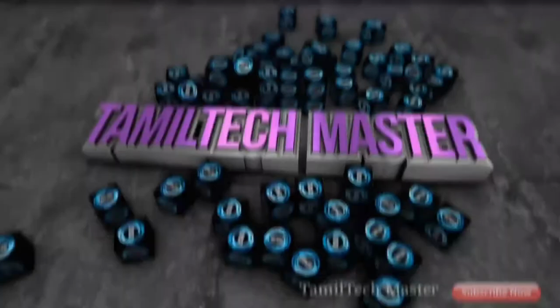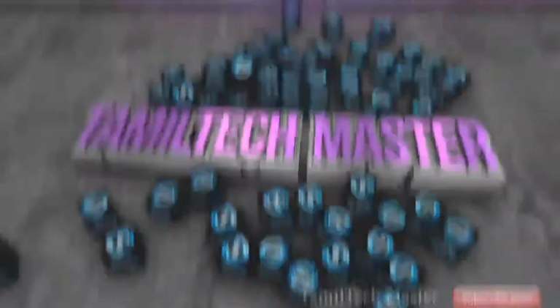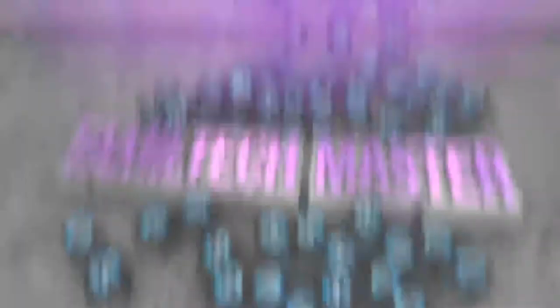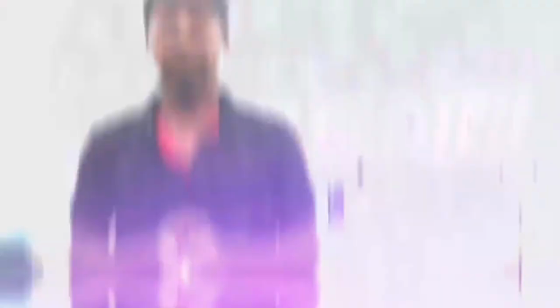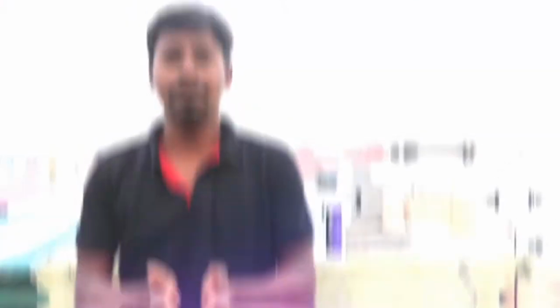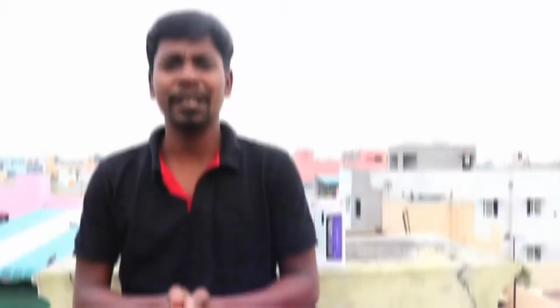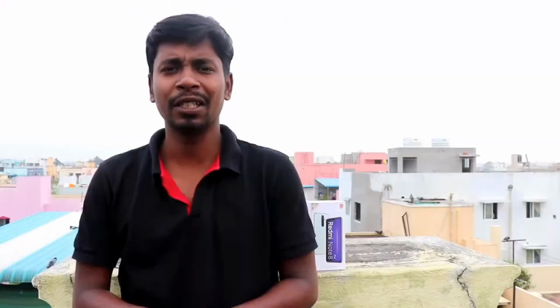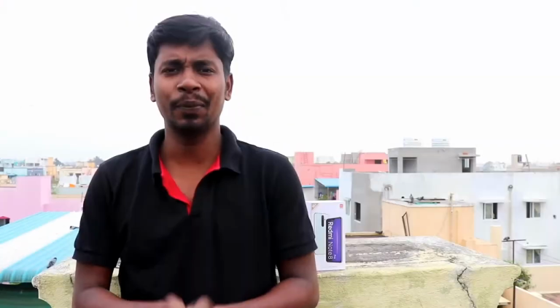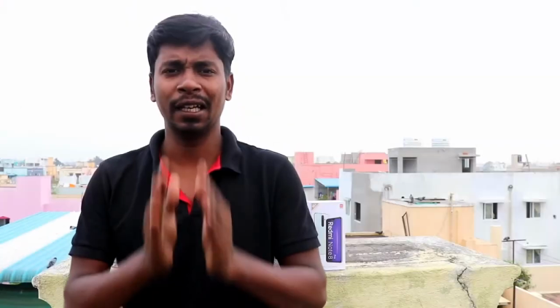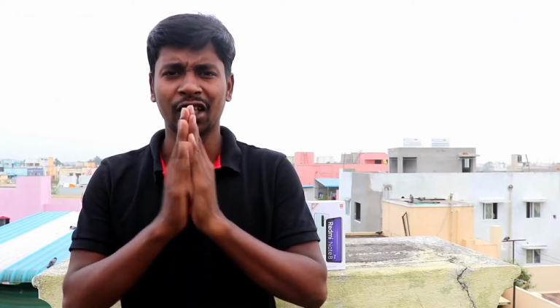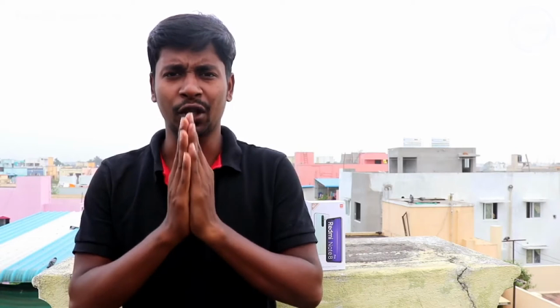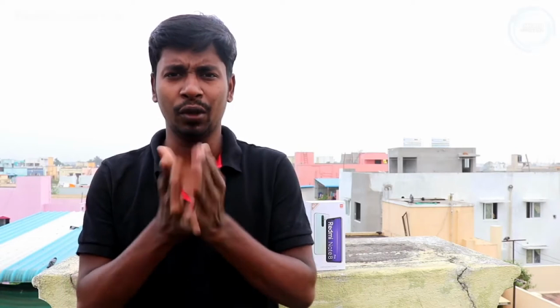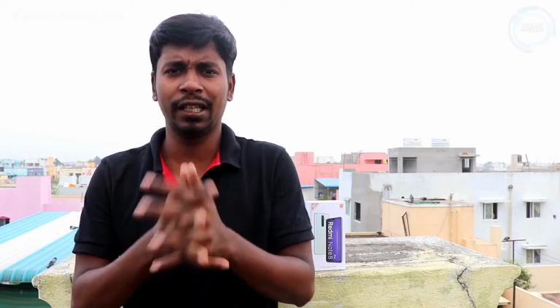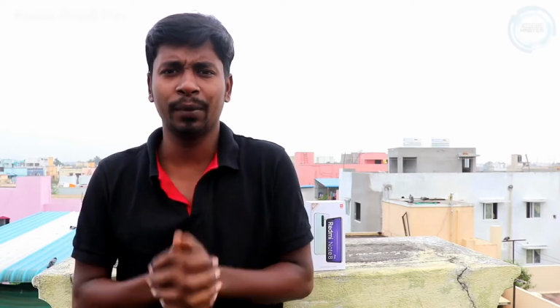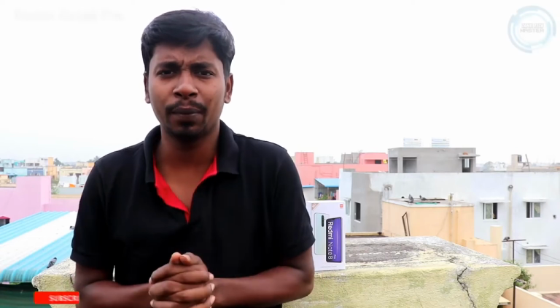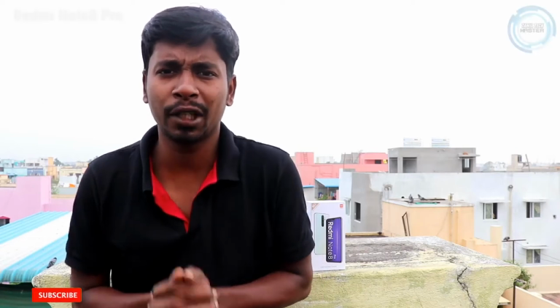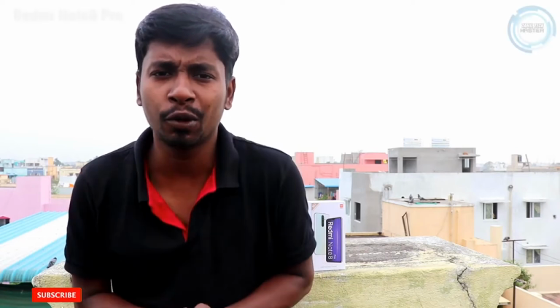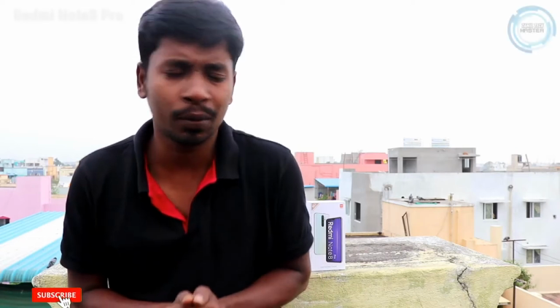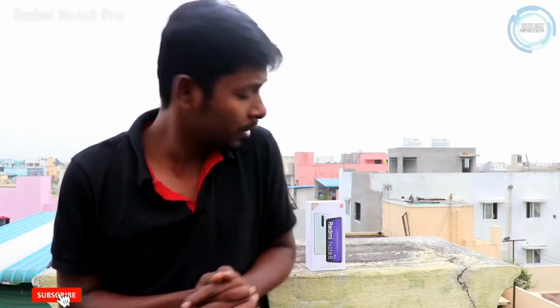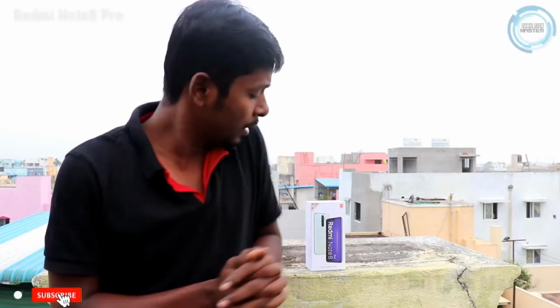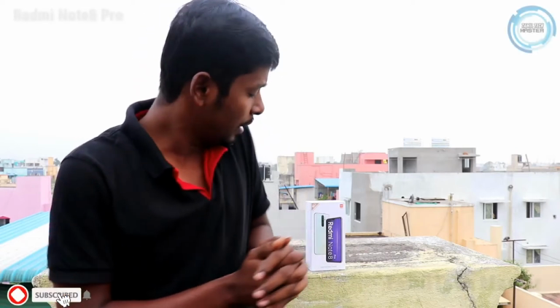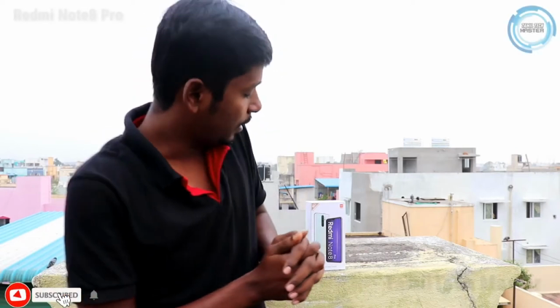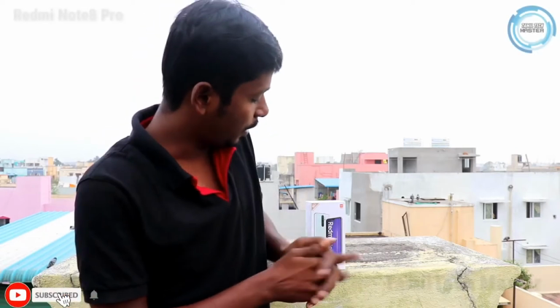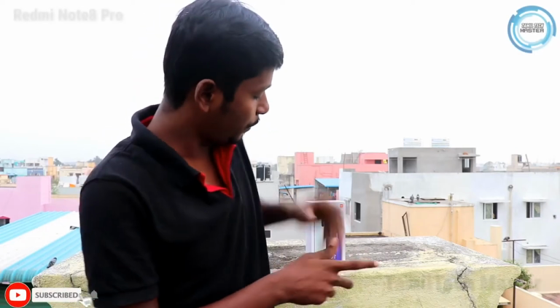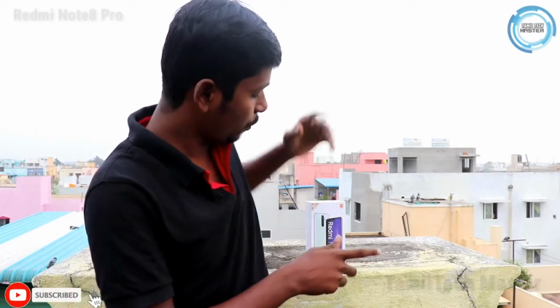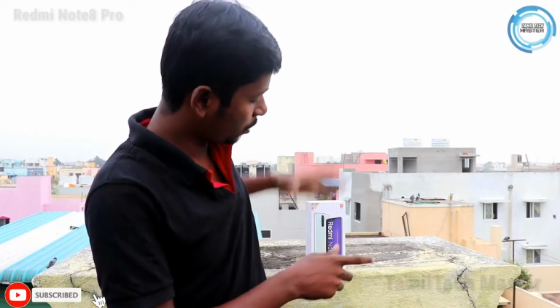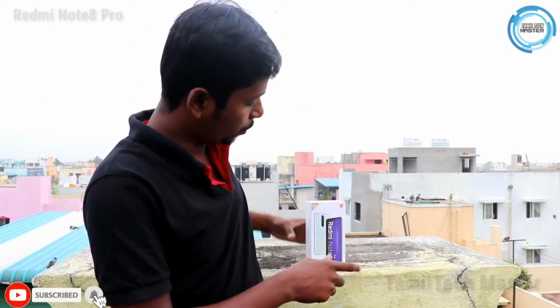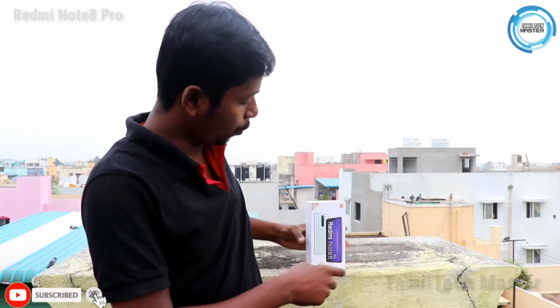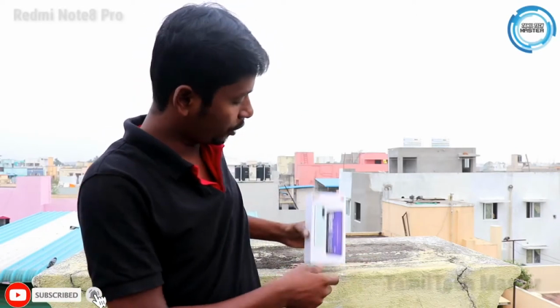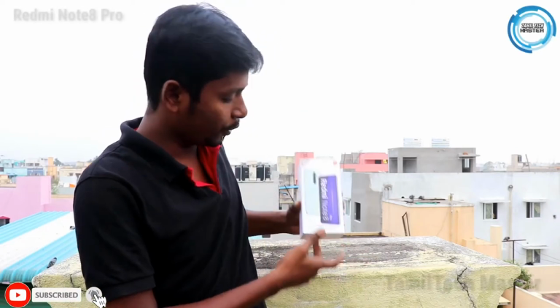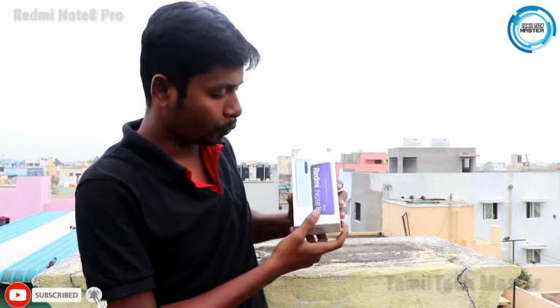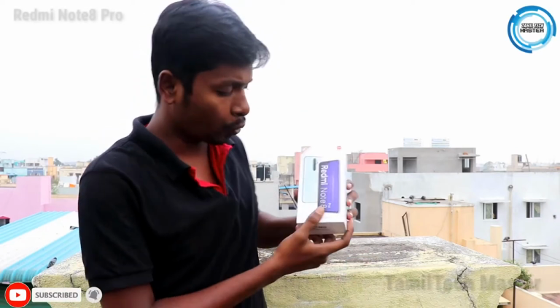Welcome to Tamil Tekmasu. I'm going to show you a review of the Redmi Note 8 Pro.